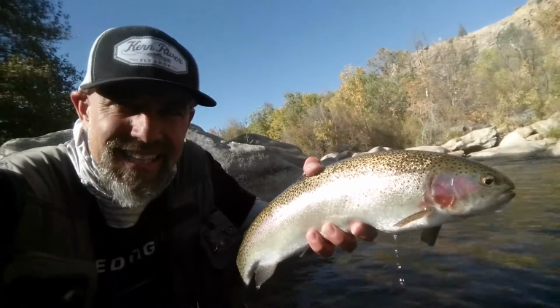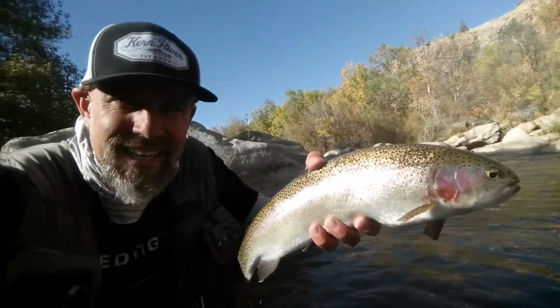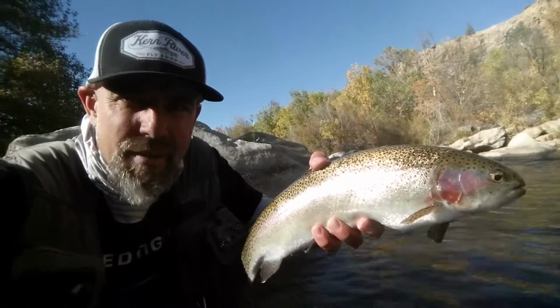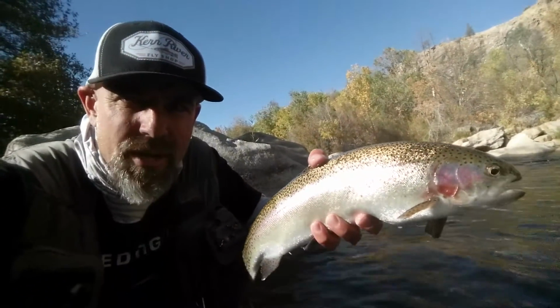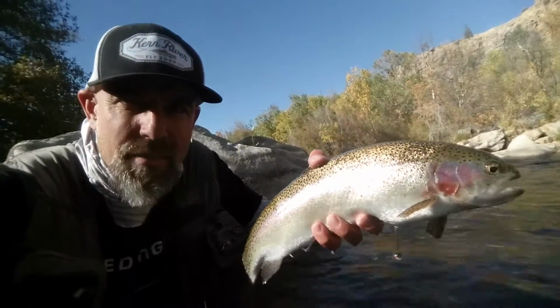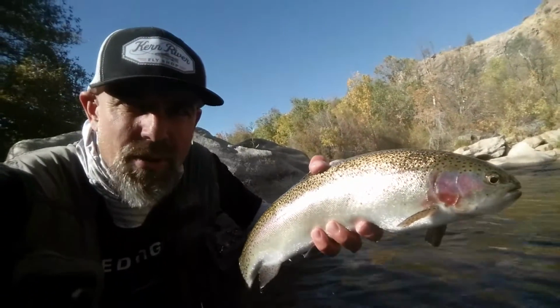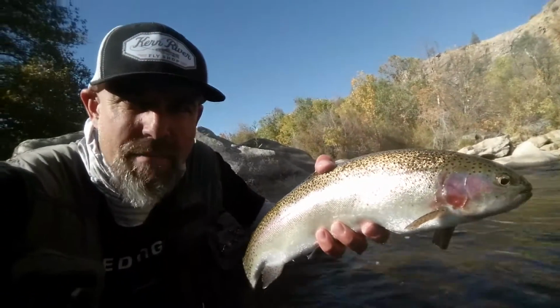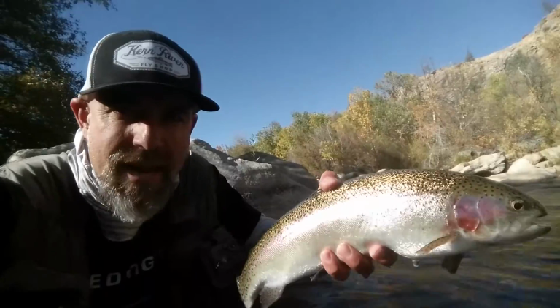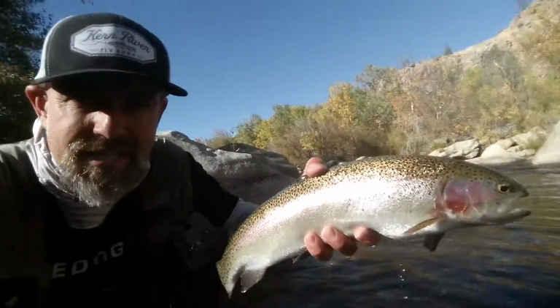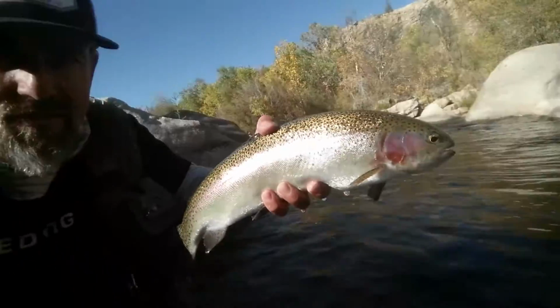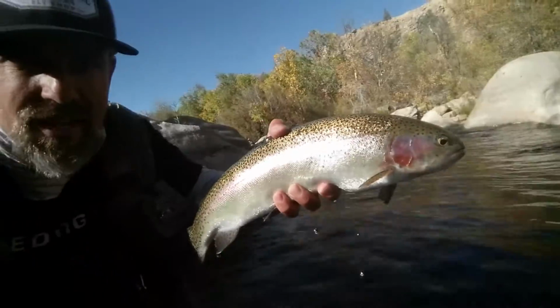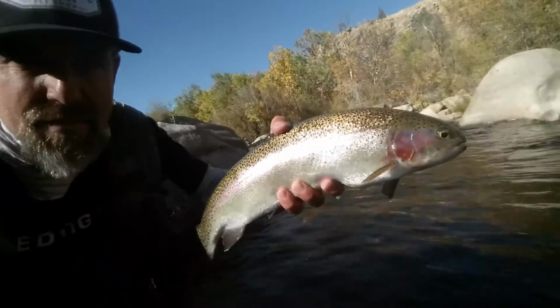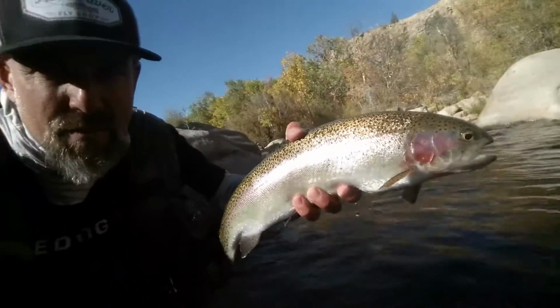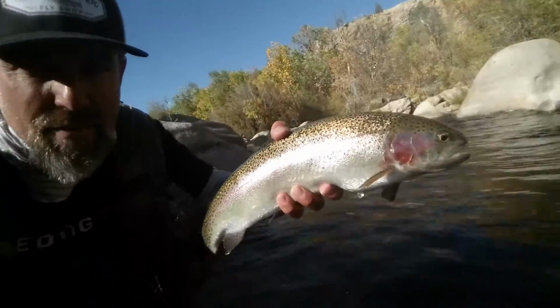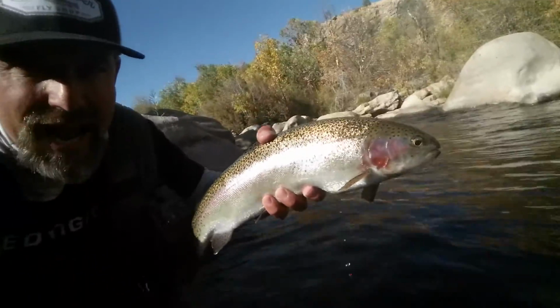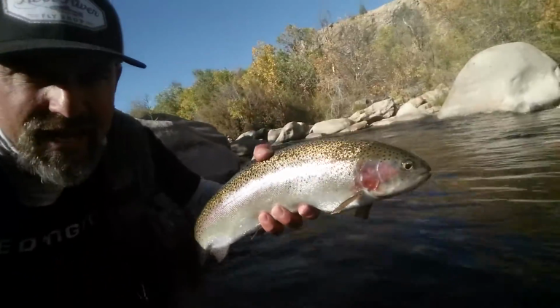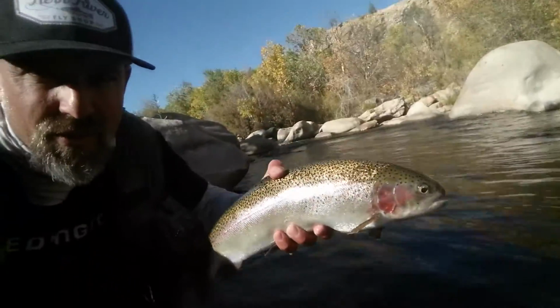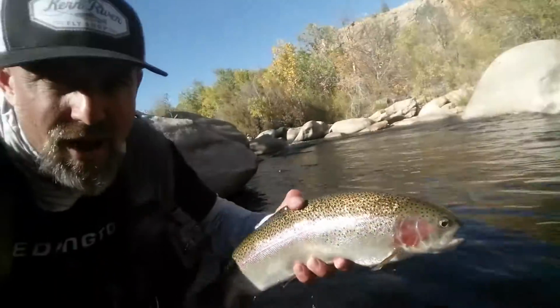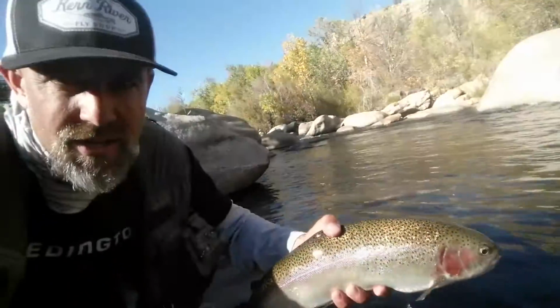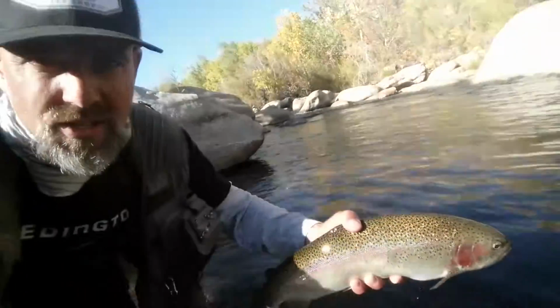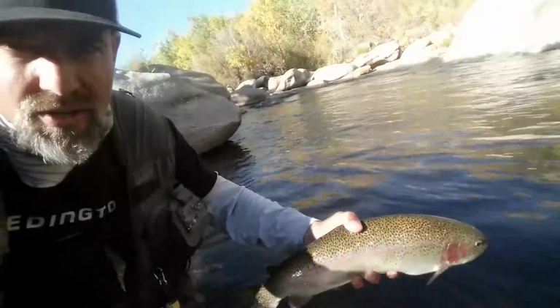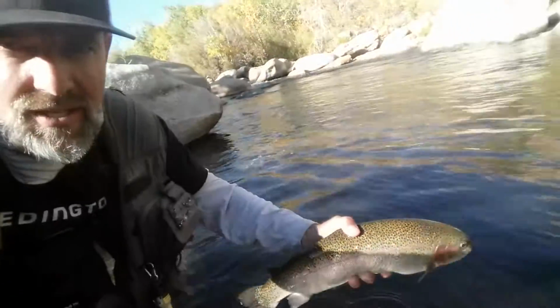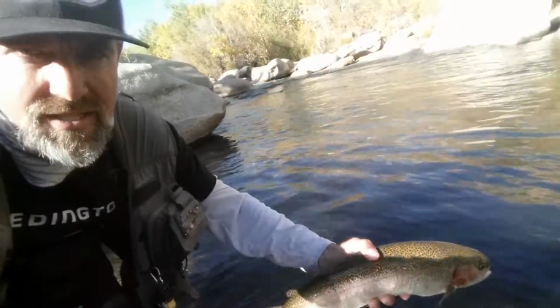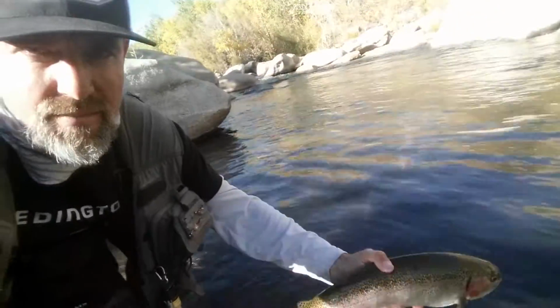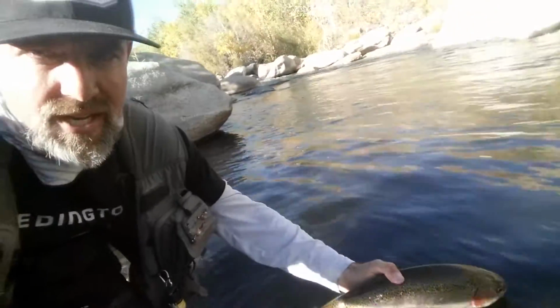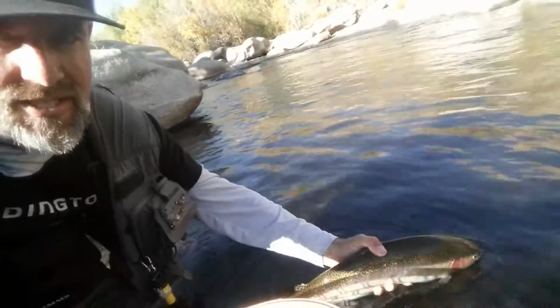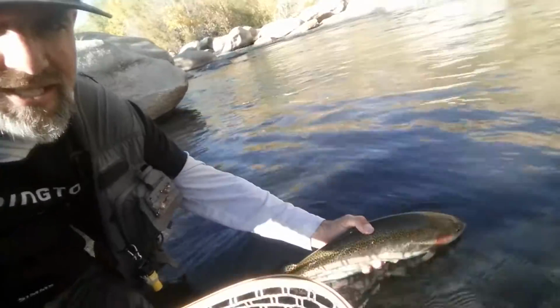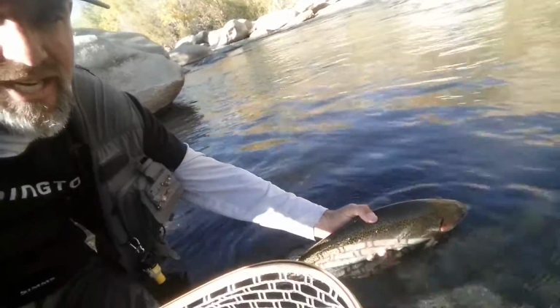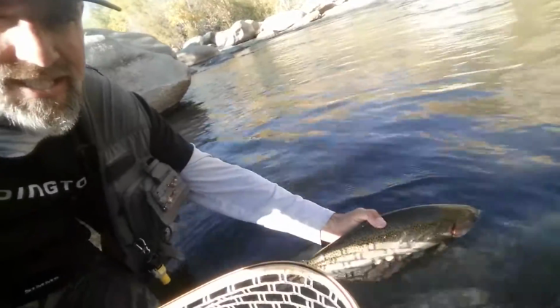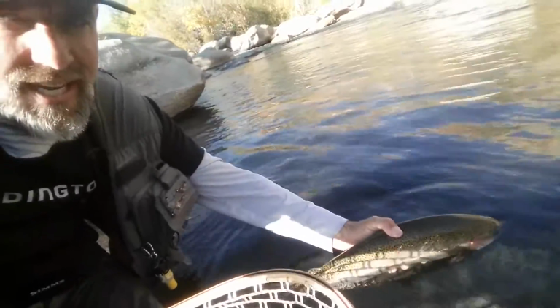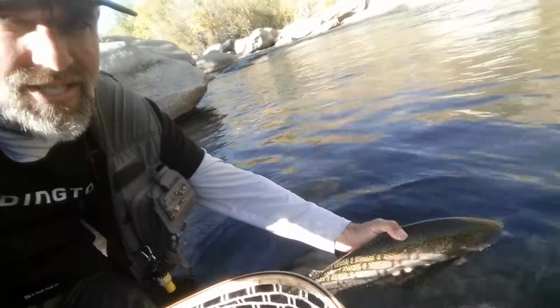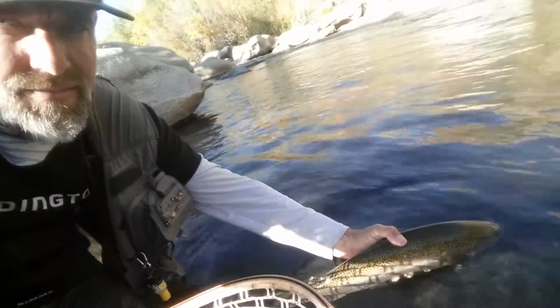Pretty amazing fish. I'm gonna put it back in the water so somebody else has a chance to catch him.